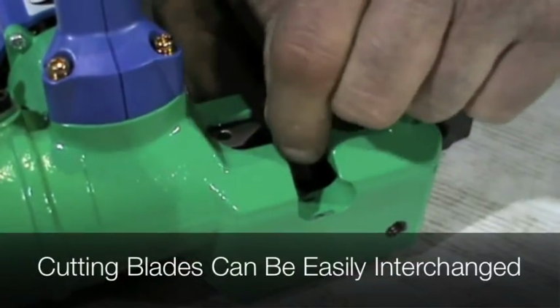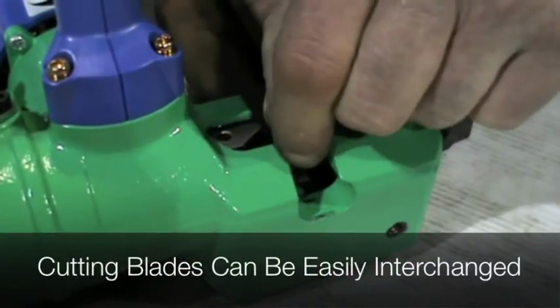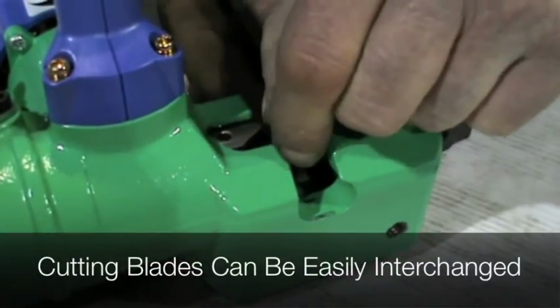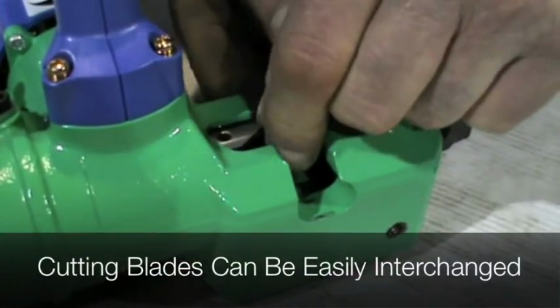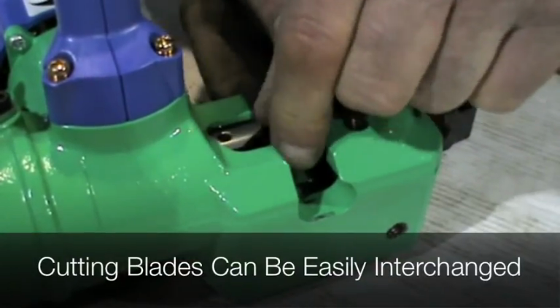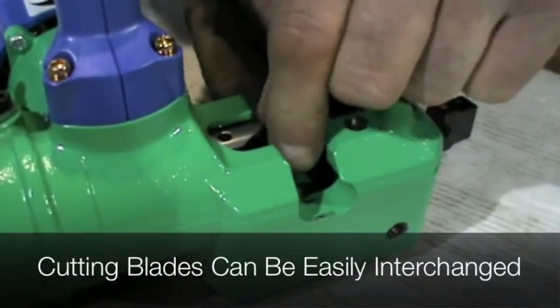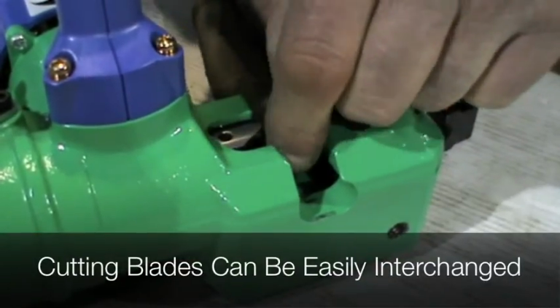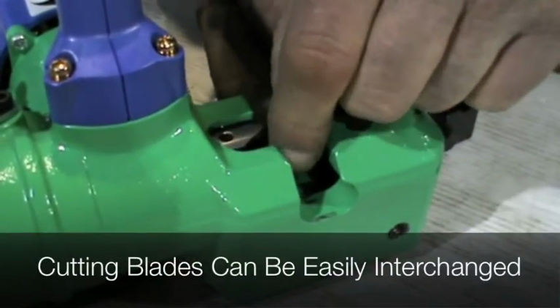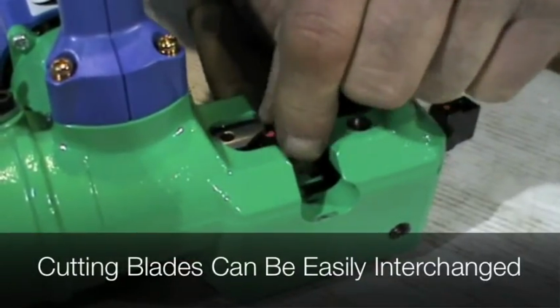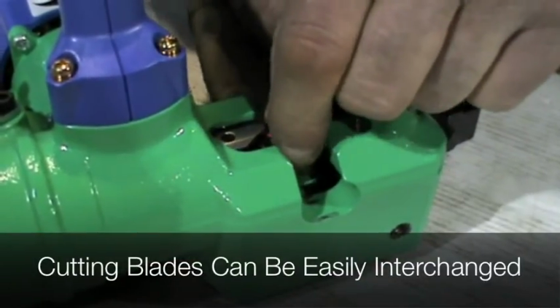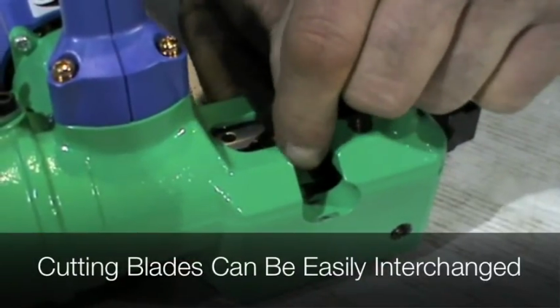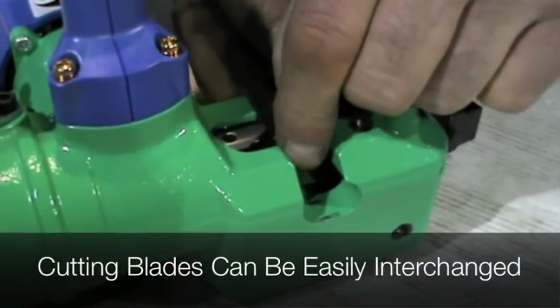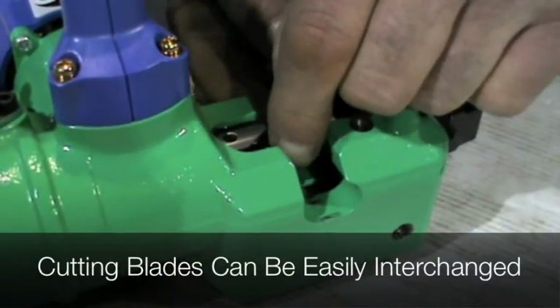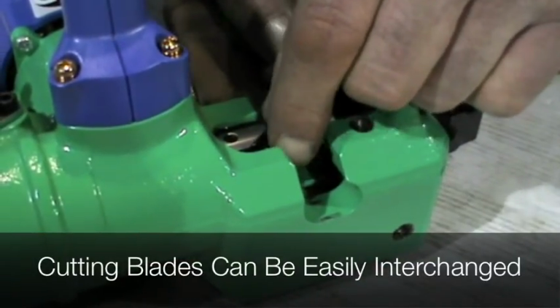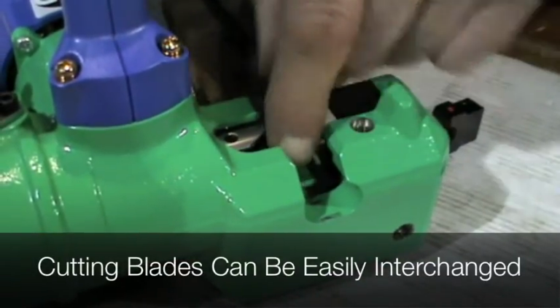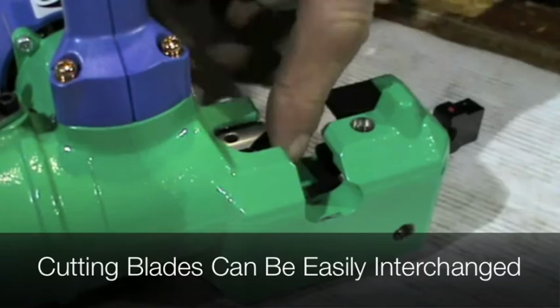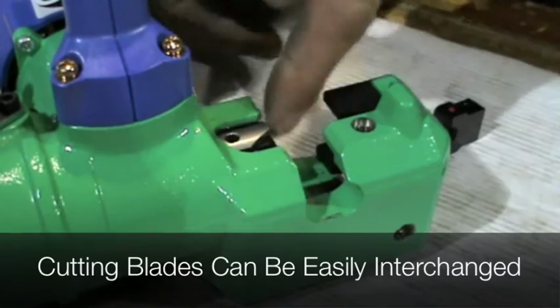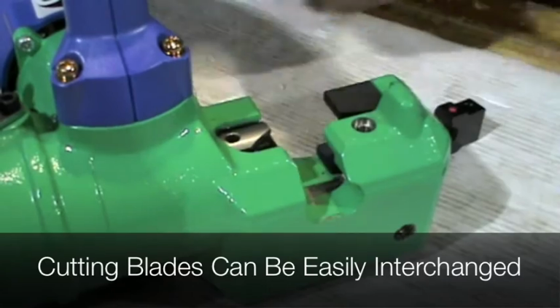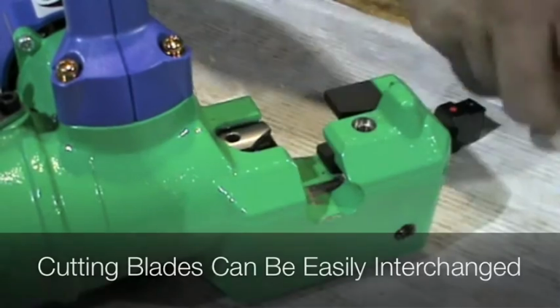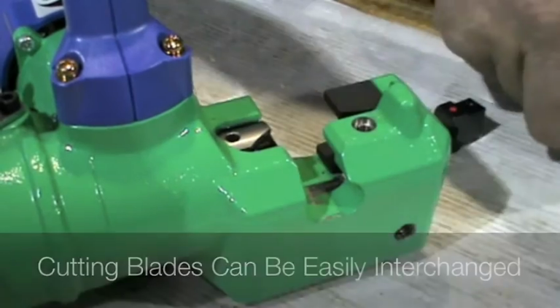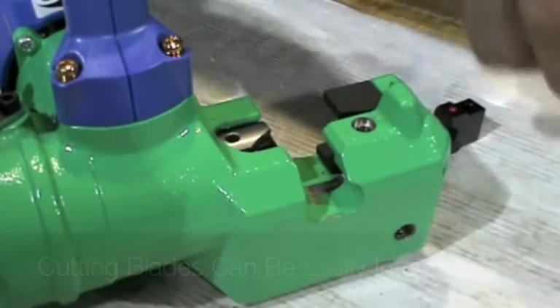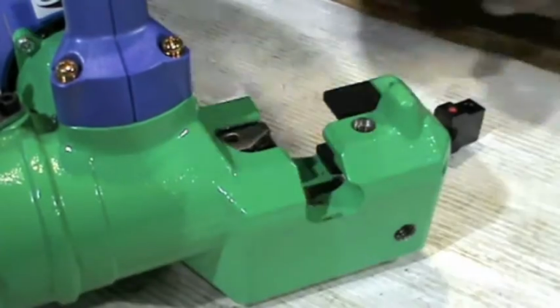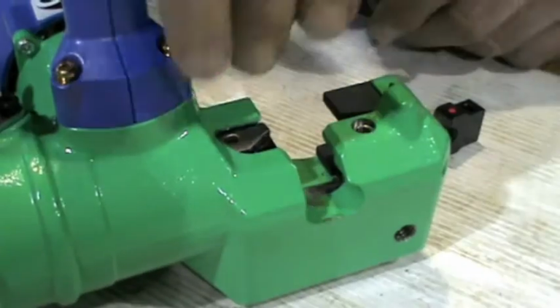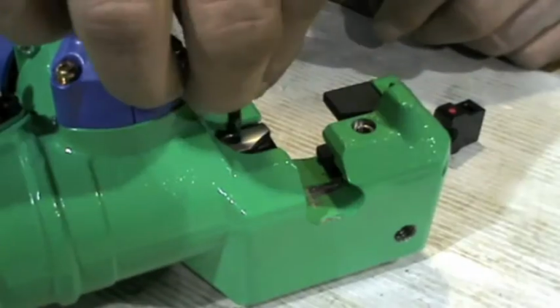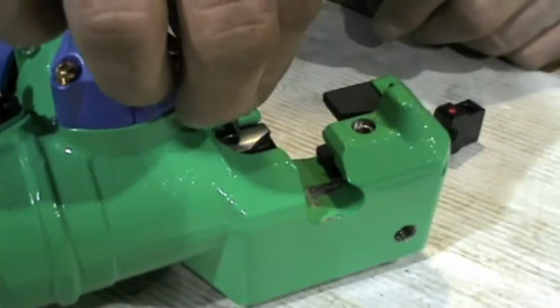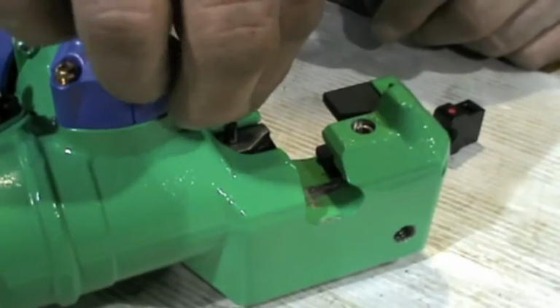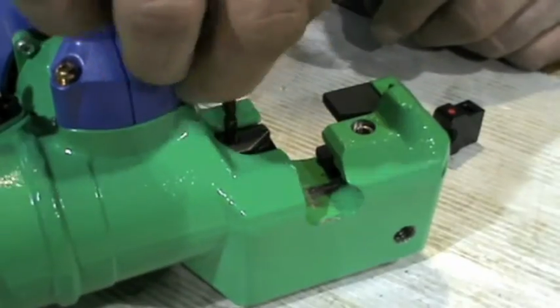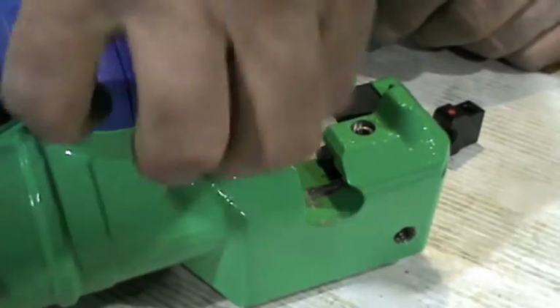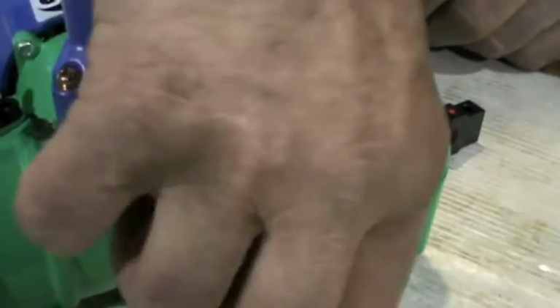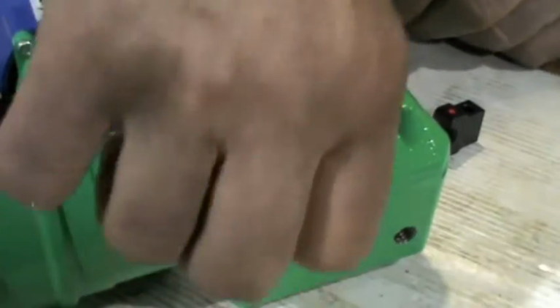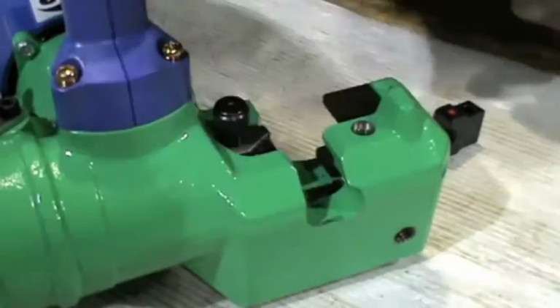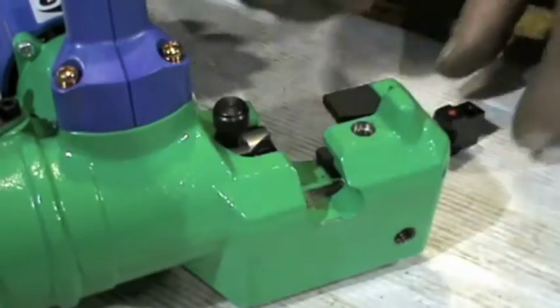Available for US customers are new UNC cutter blades in 3/8 and 1/2 inch.